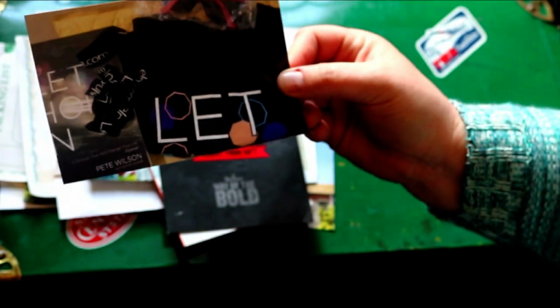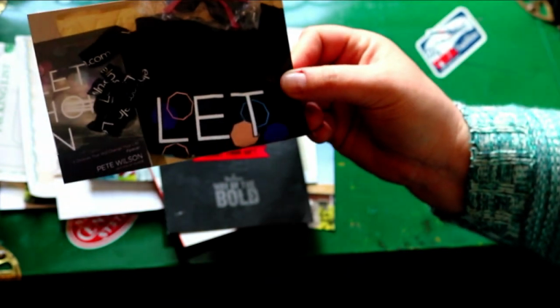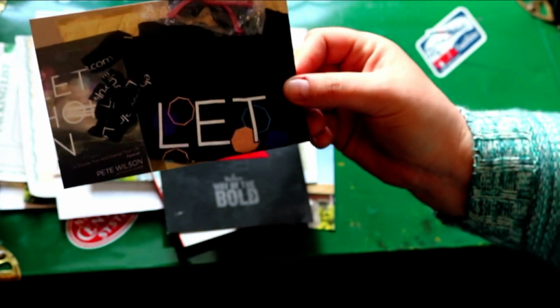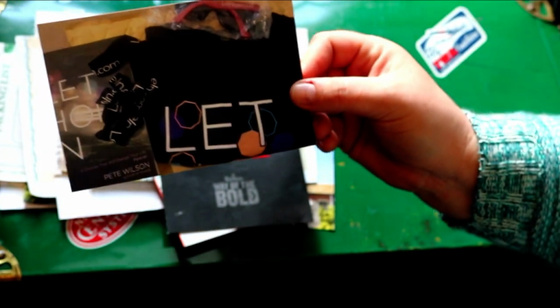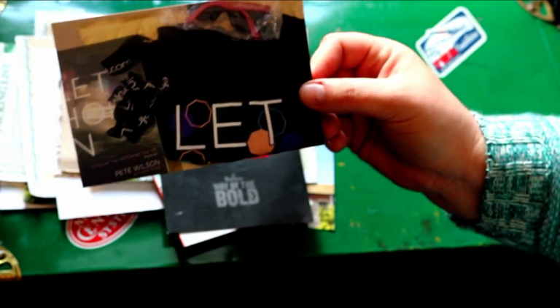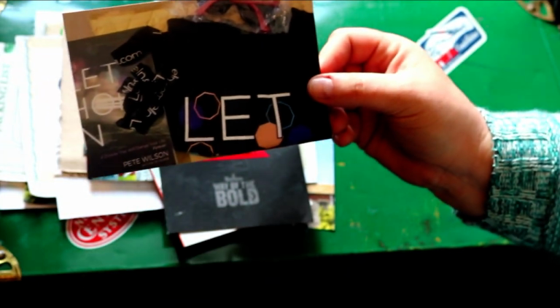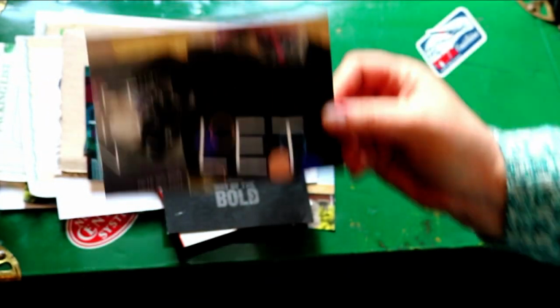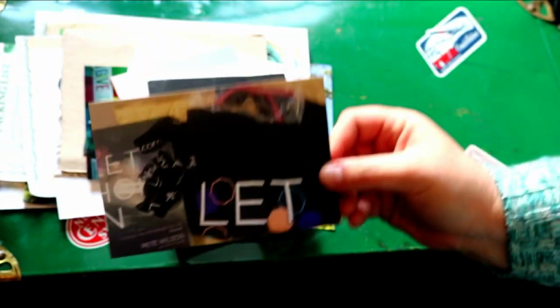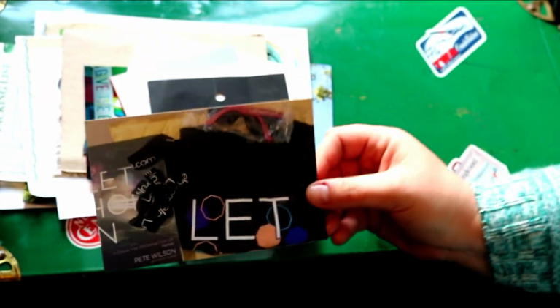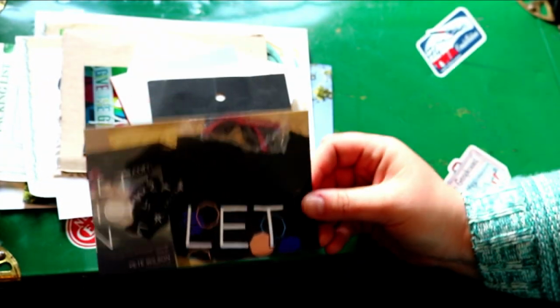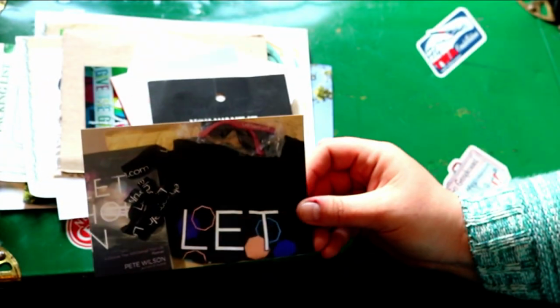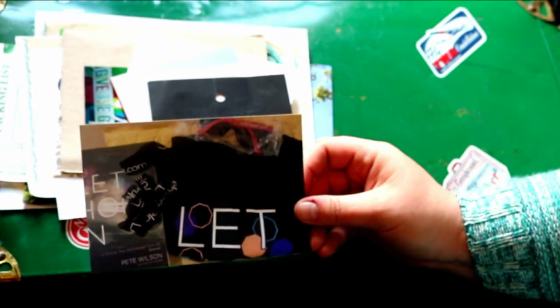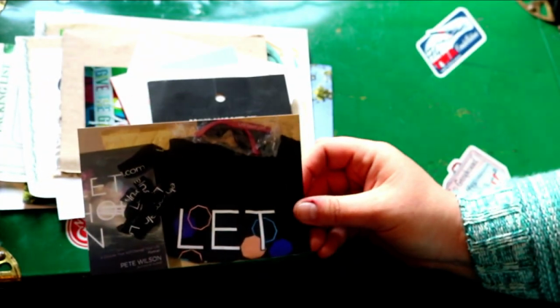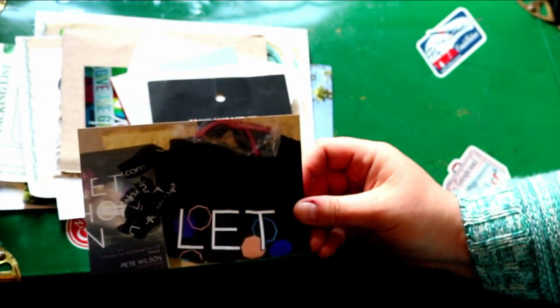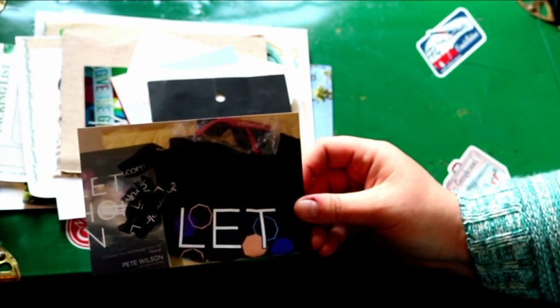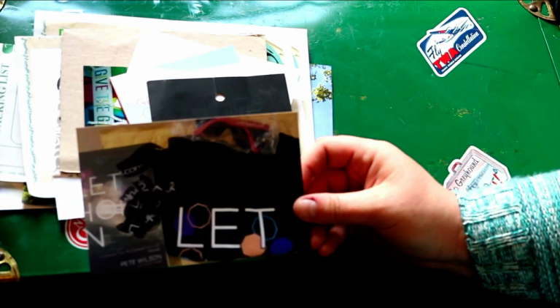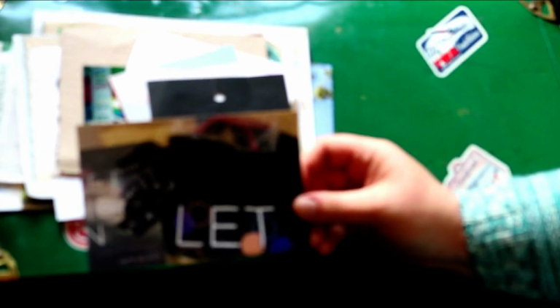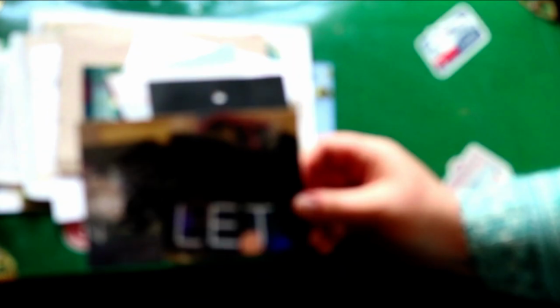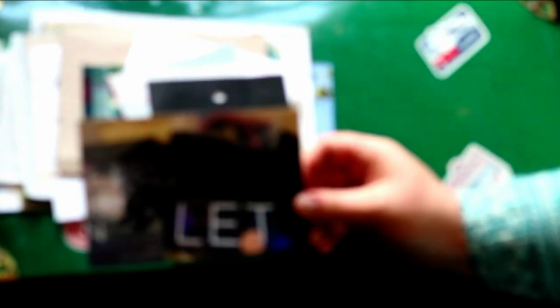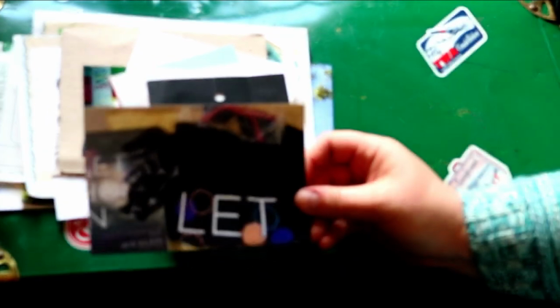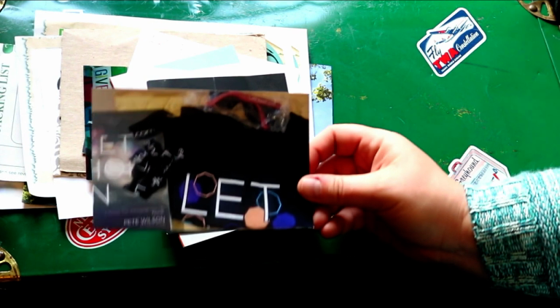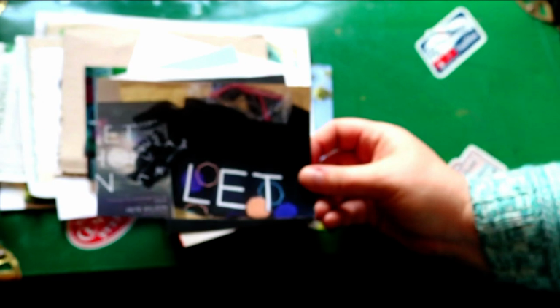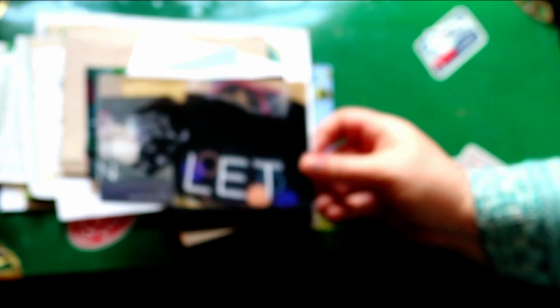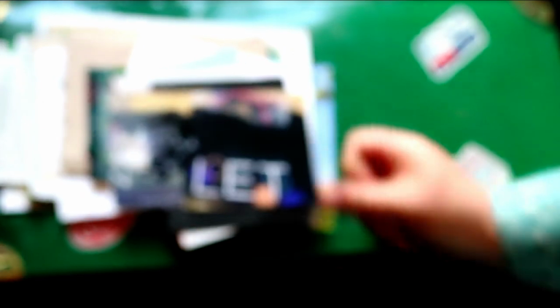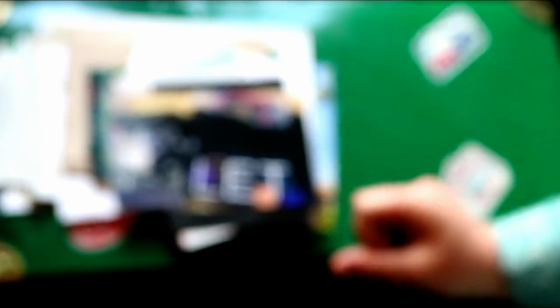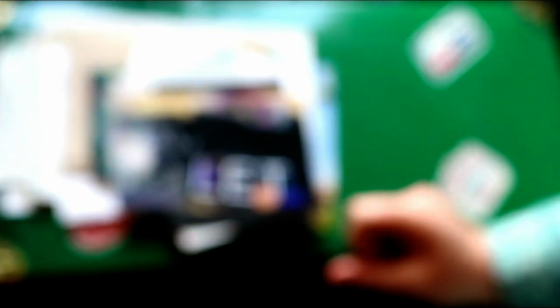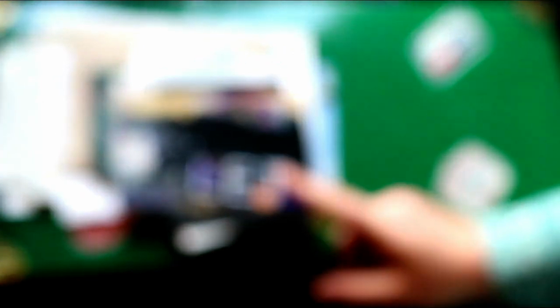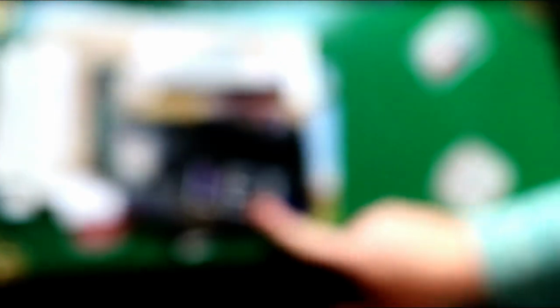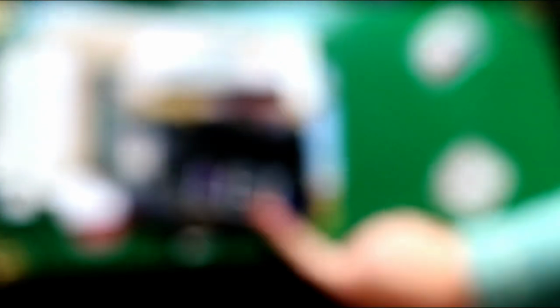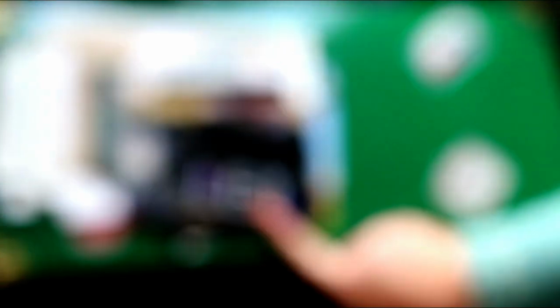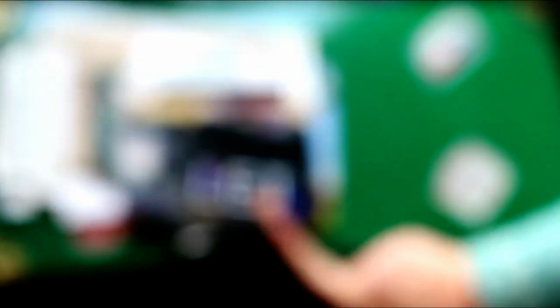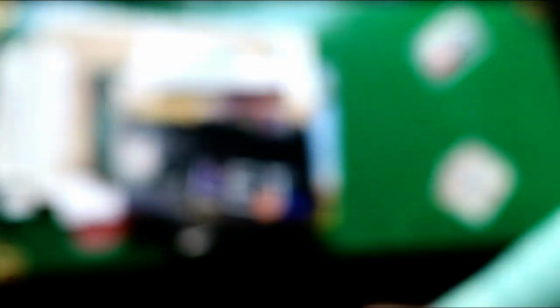This was a shirt, a book, sunglasses — here are things from a blog.